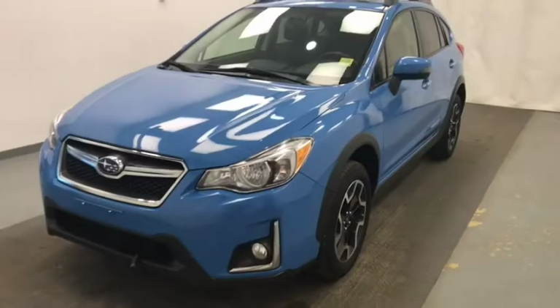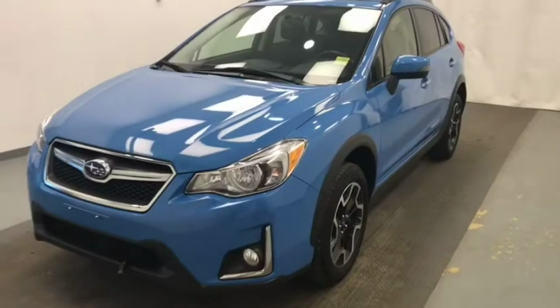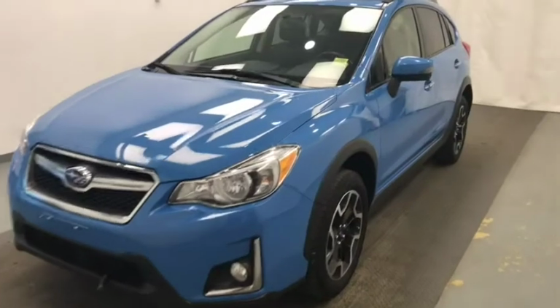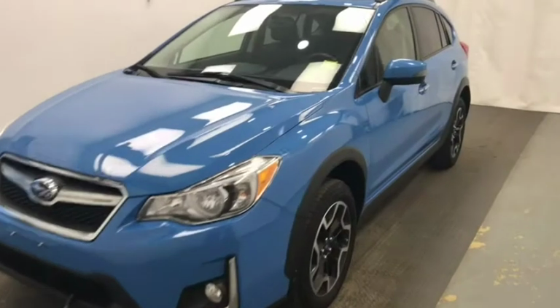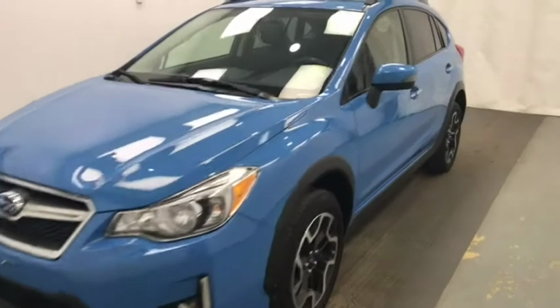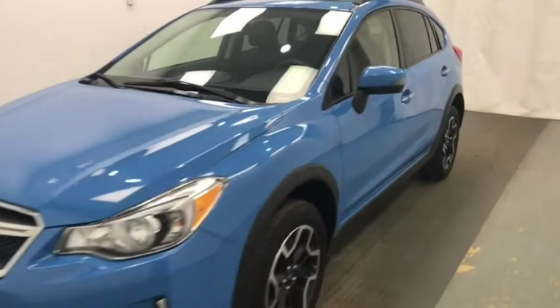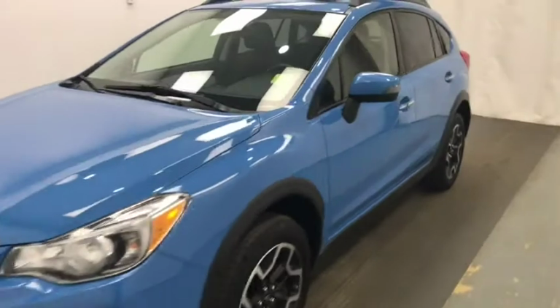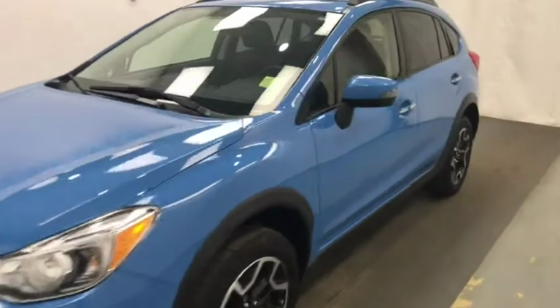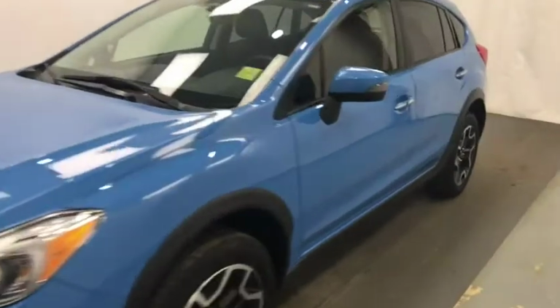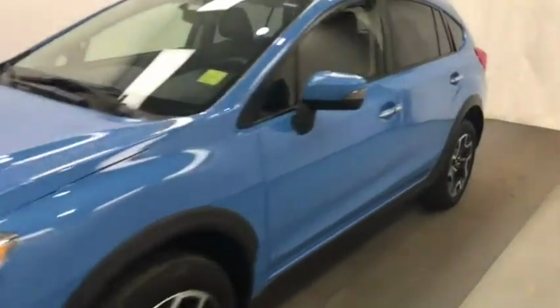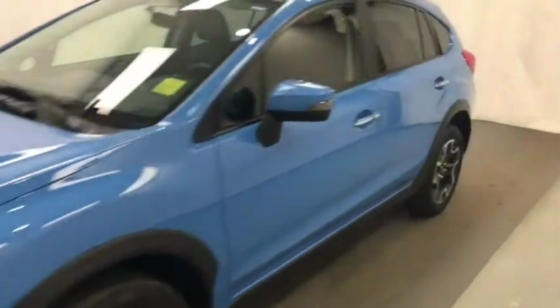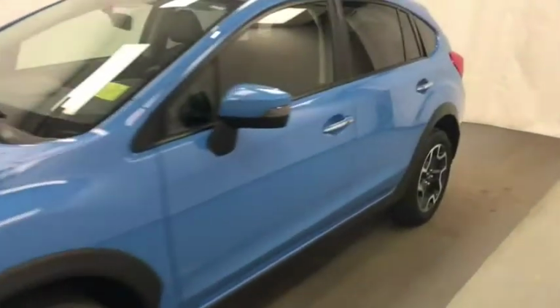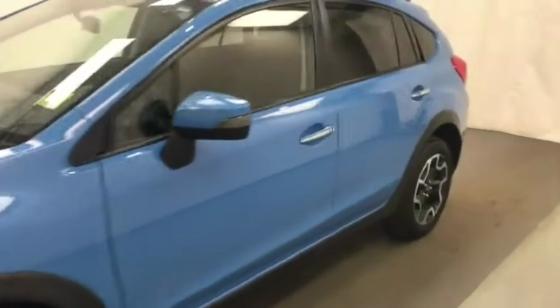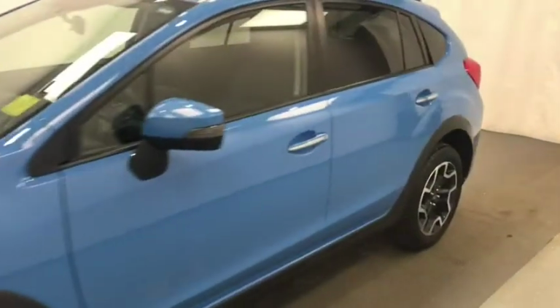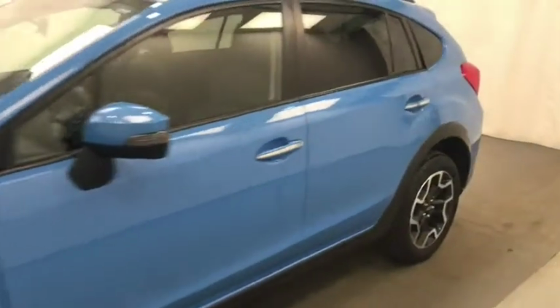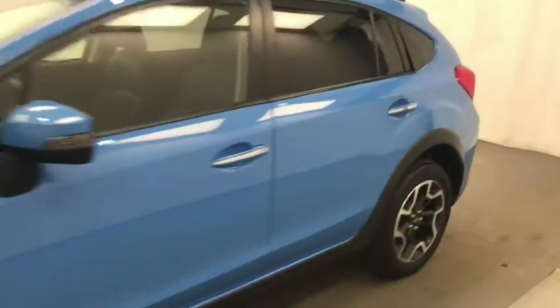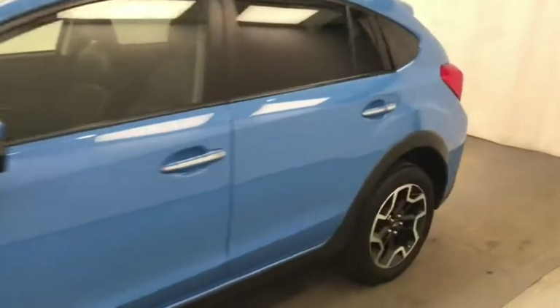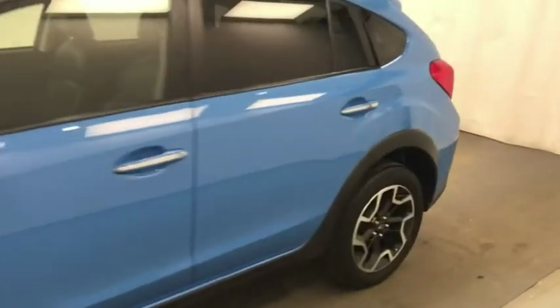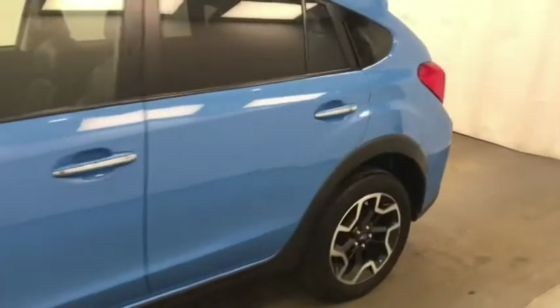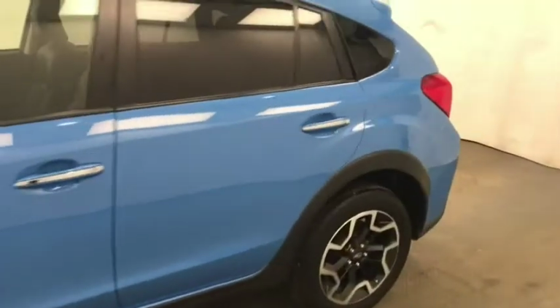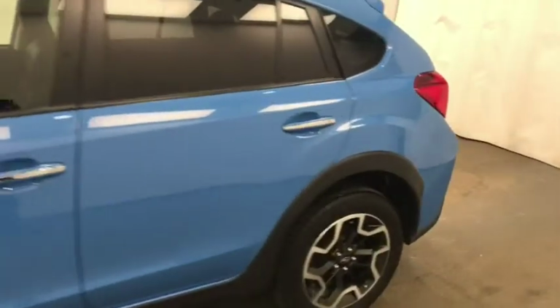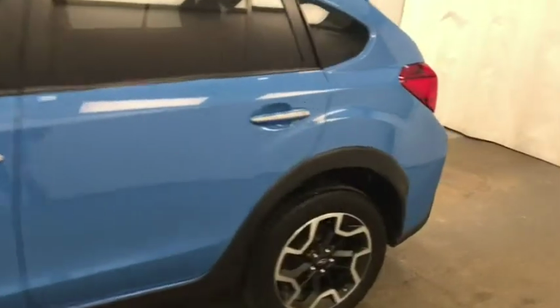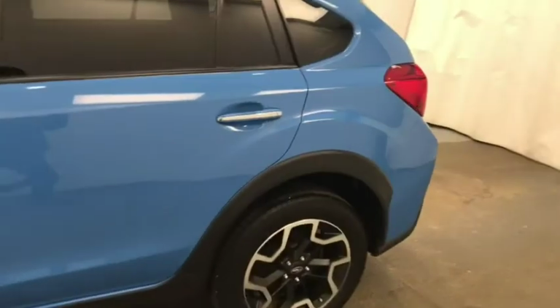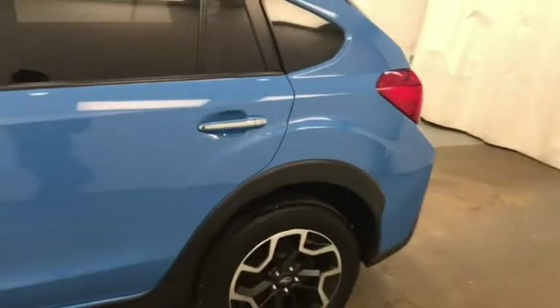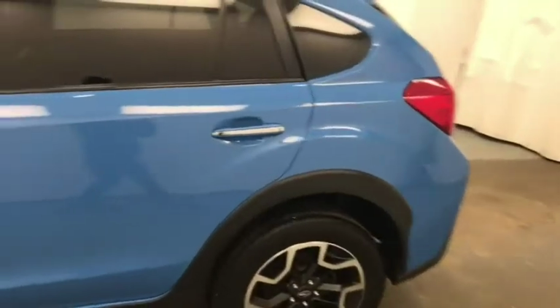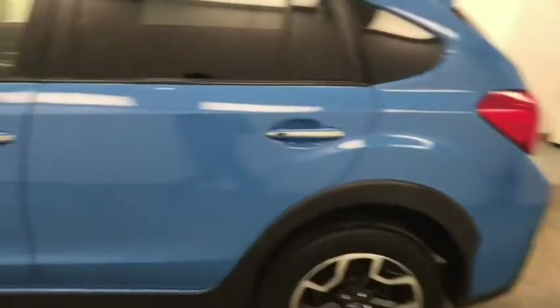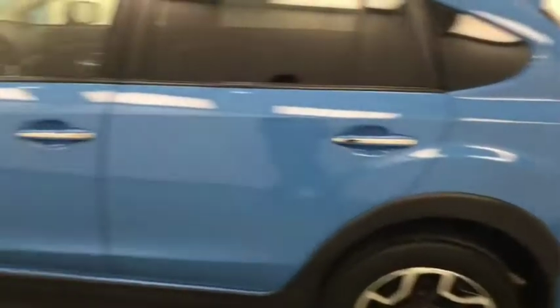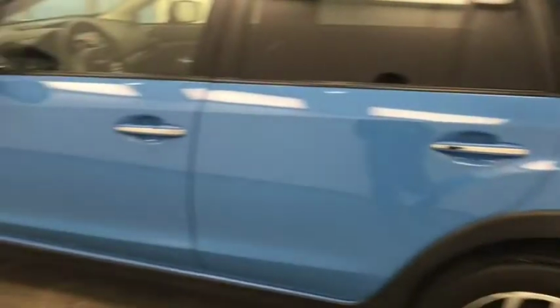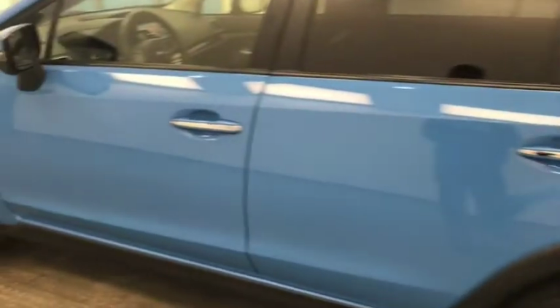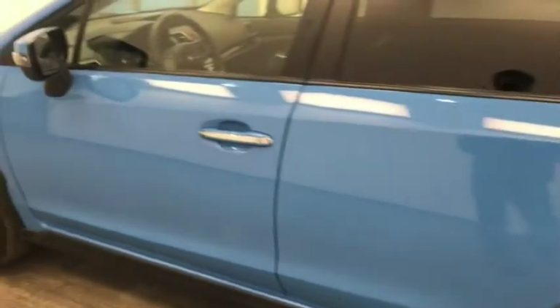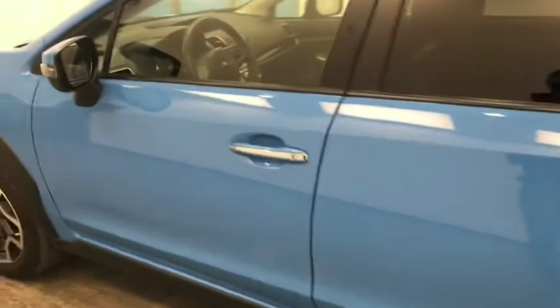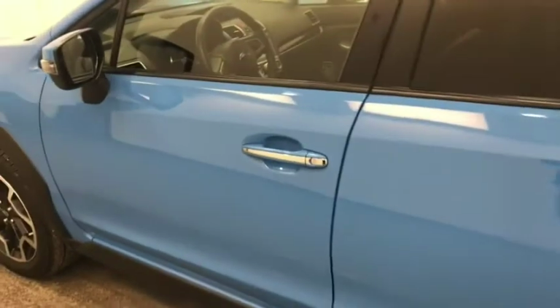Today we're doing stock number 172395 on a 2016 Subaru Crosstrek. Our exterior color is blue.